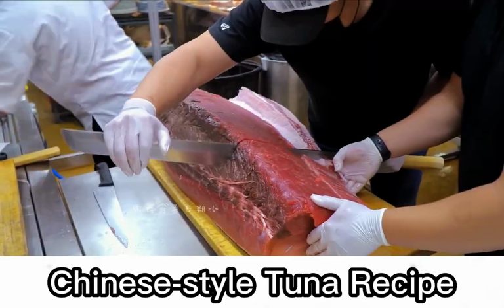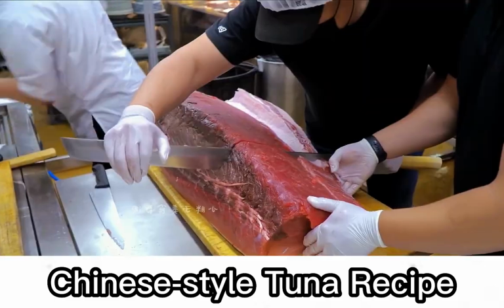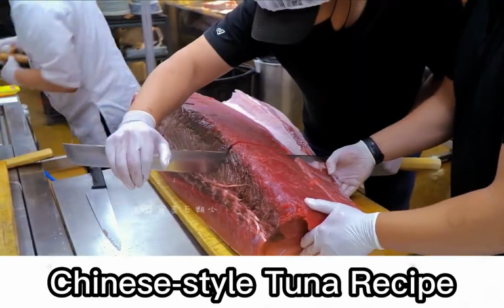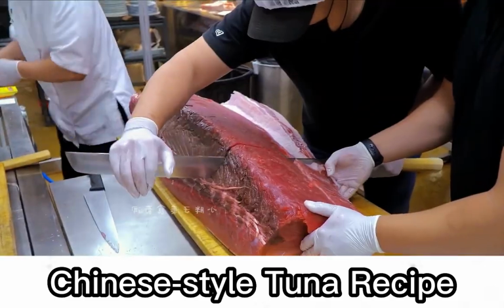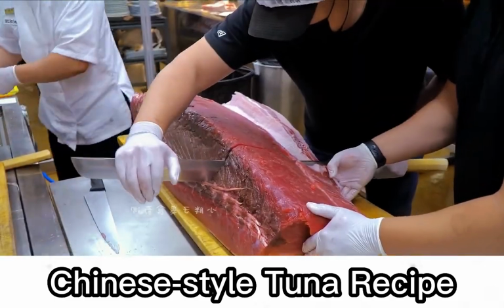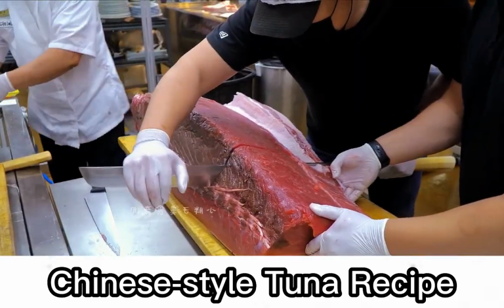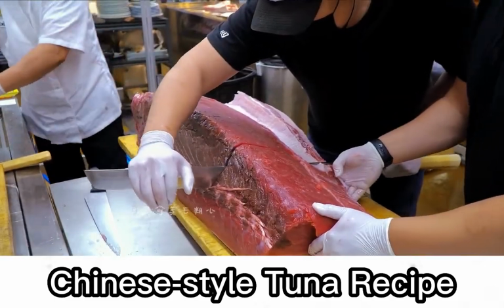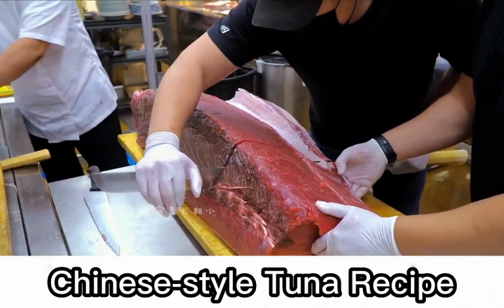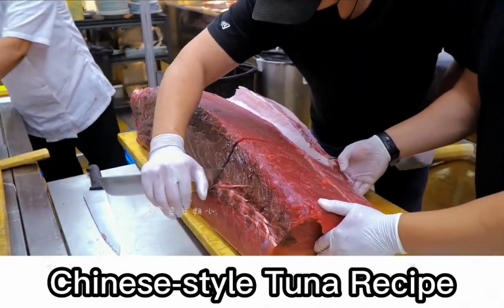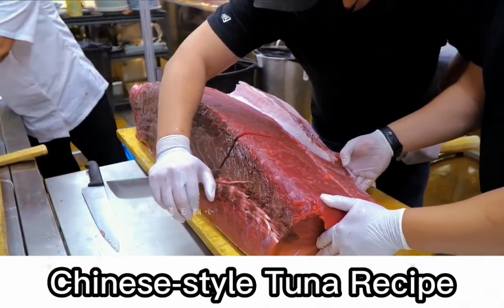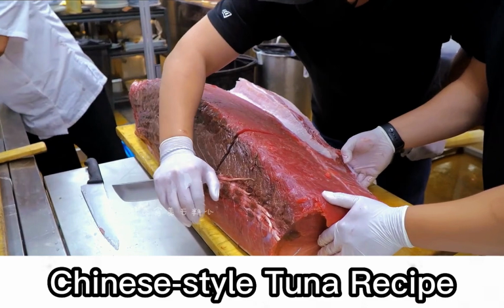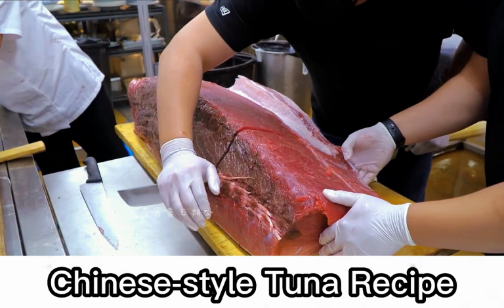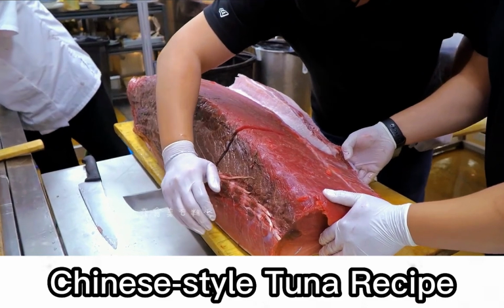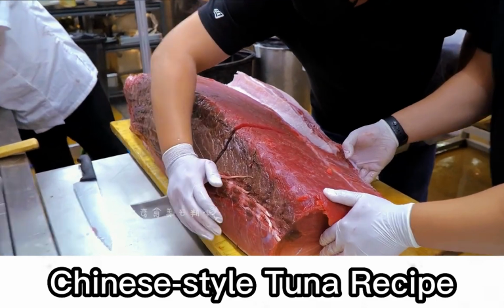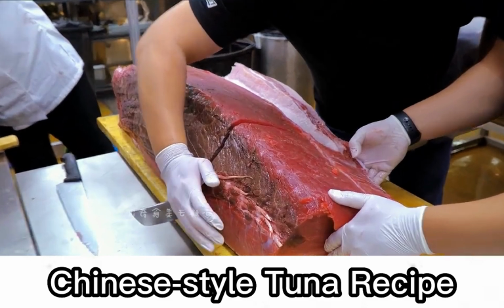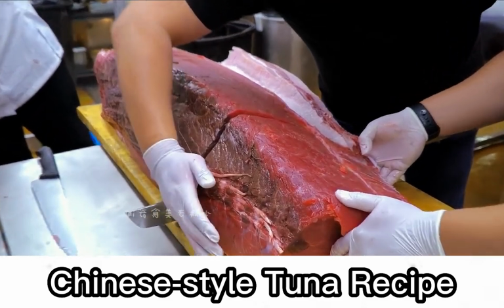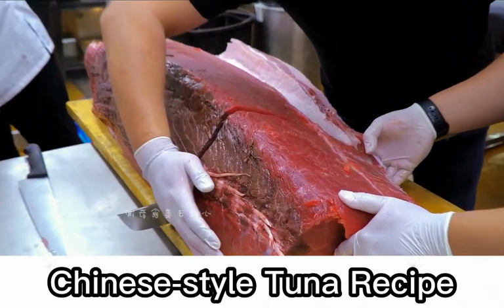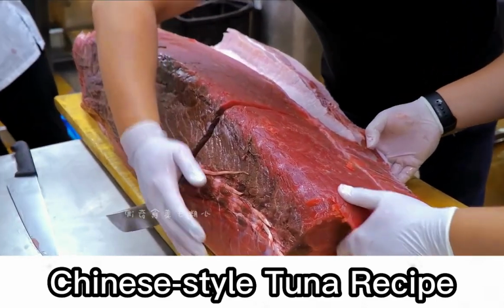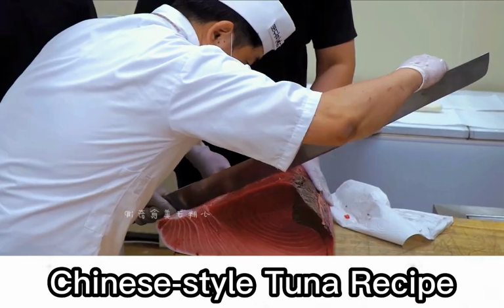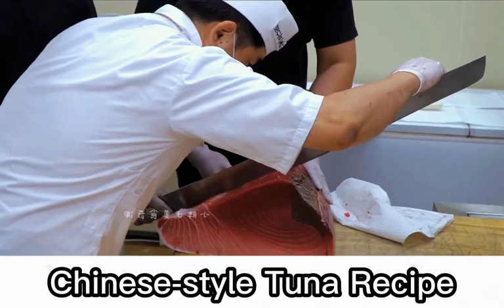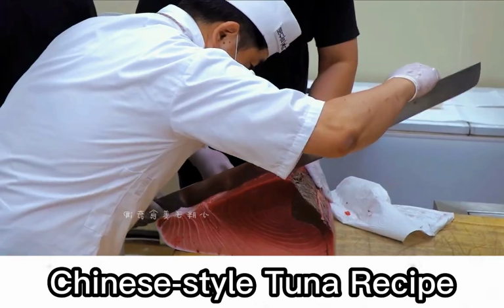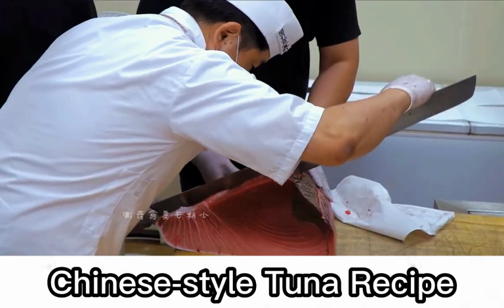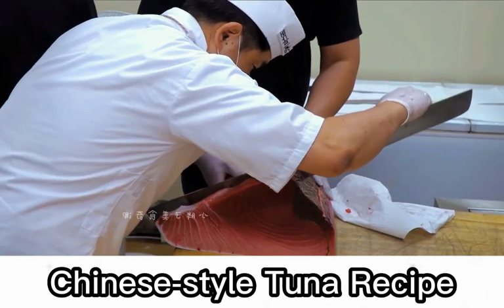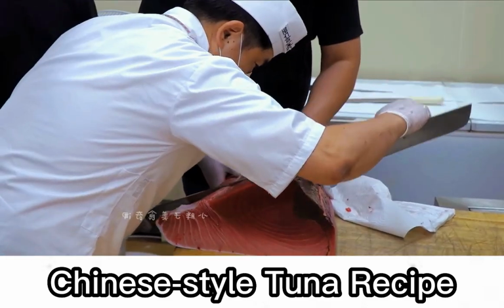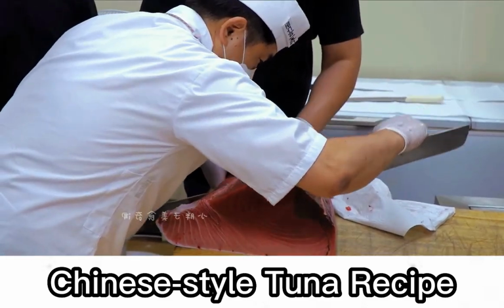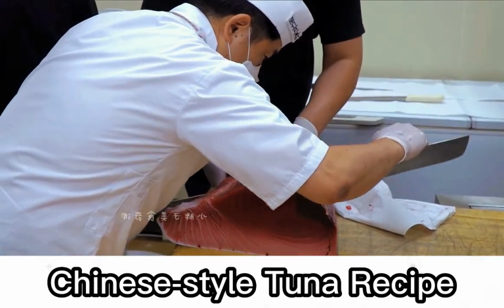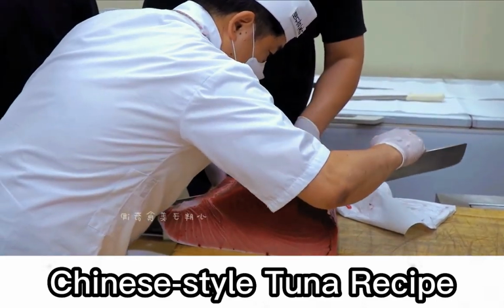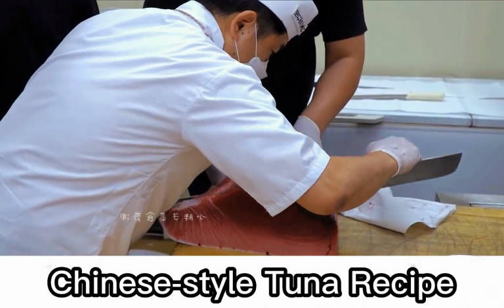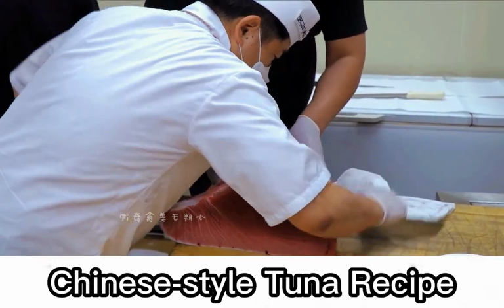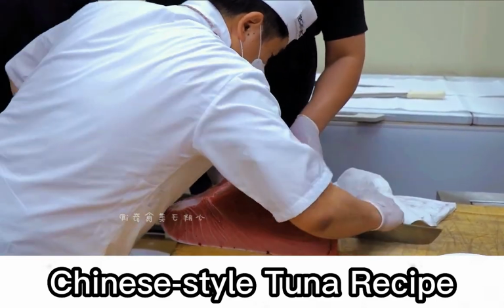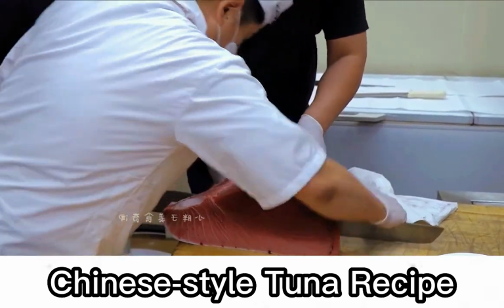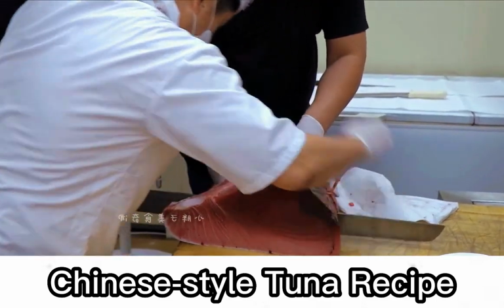Just cut a knife through the middle, dividing it into two. The whole division process only took half an hour.